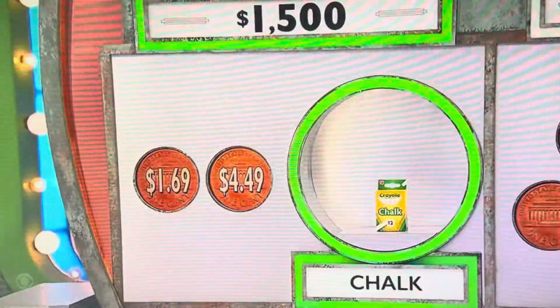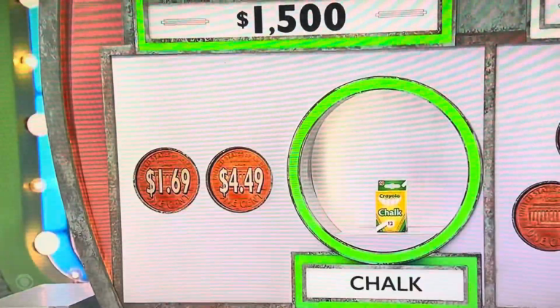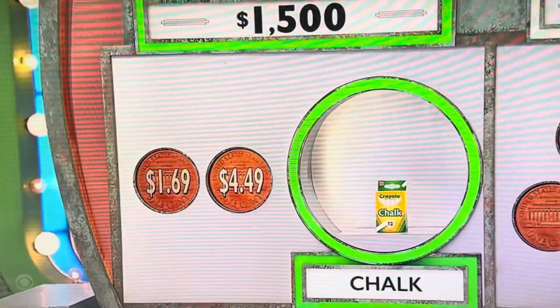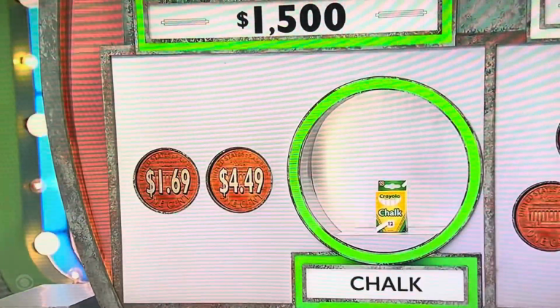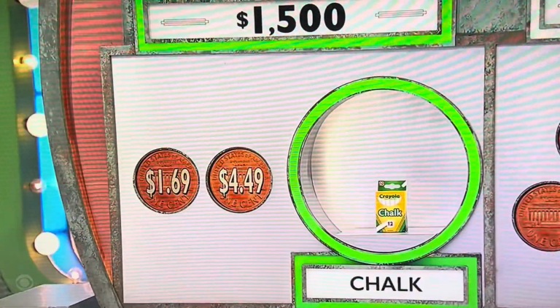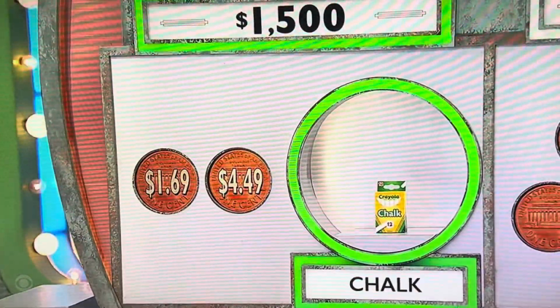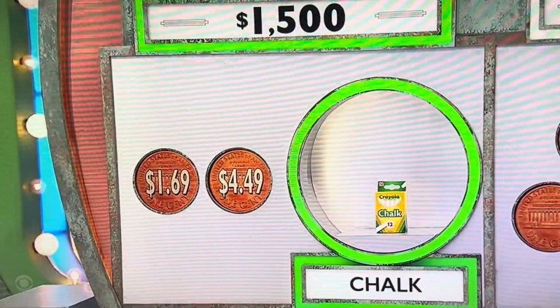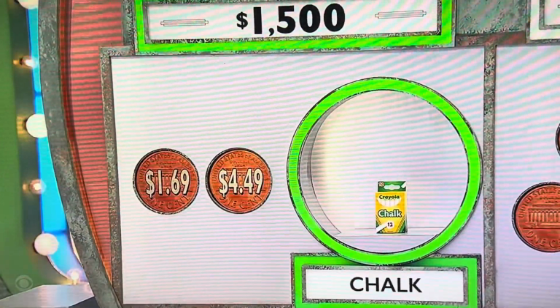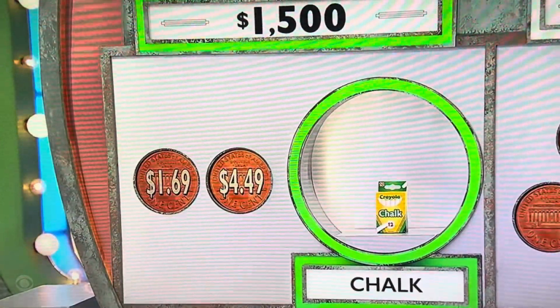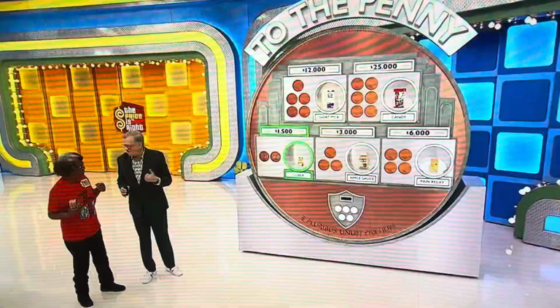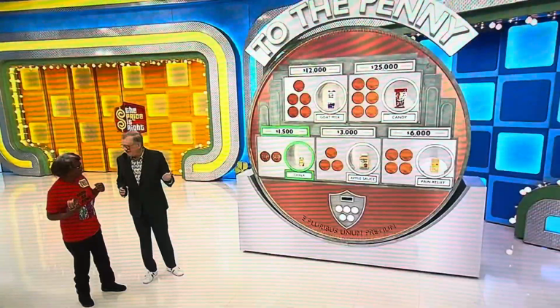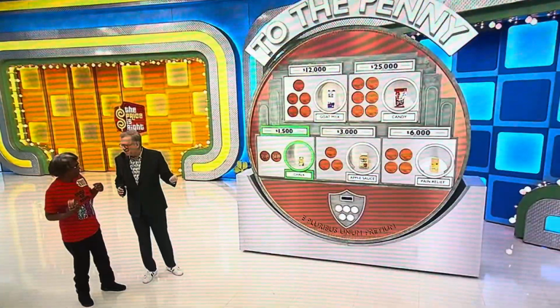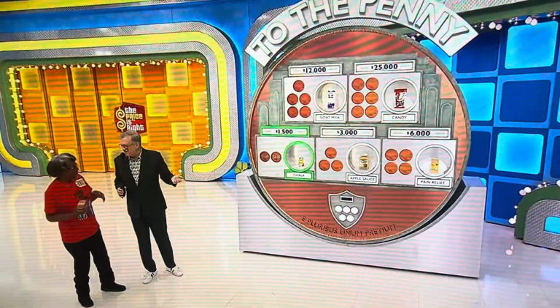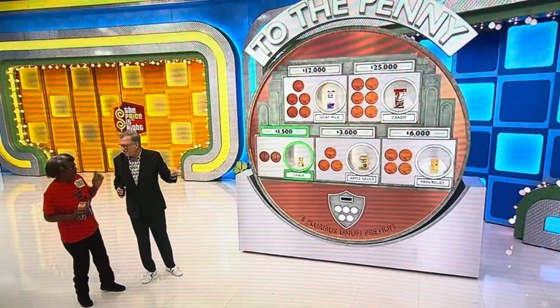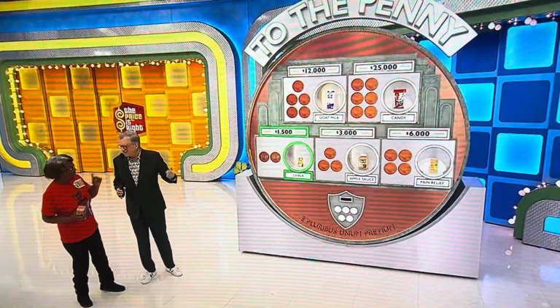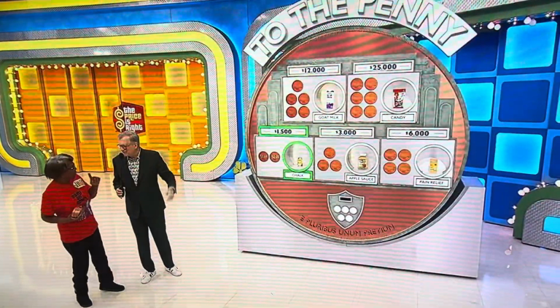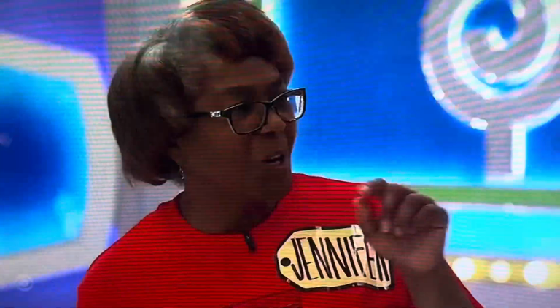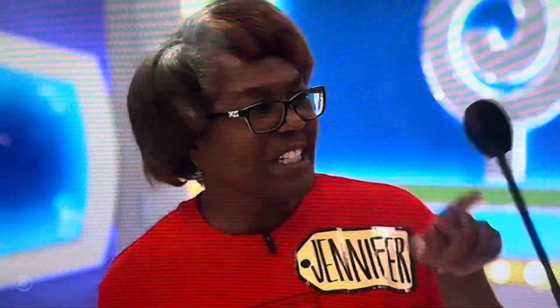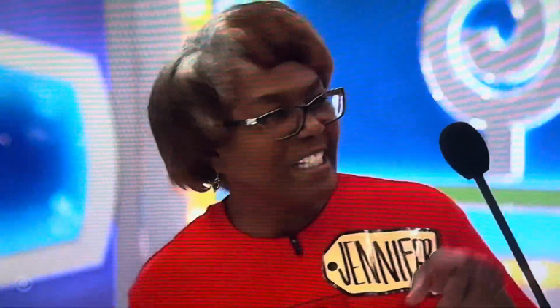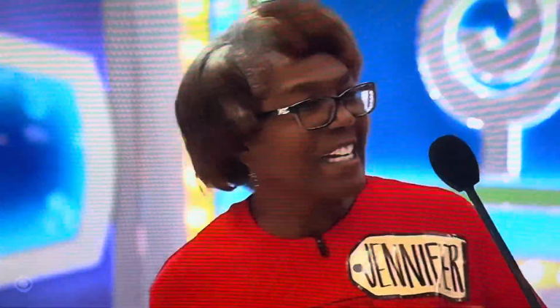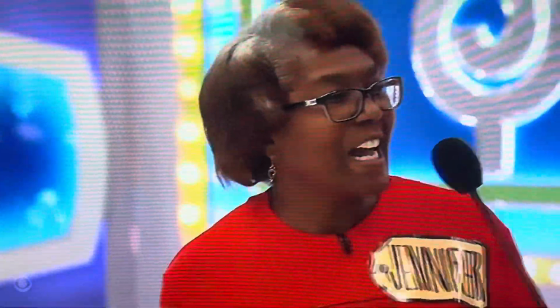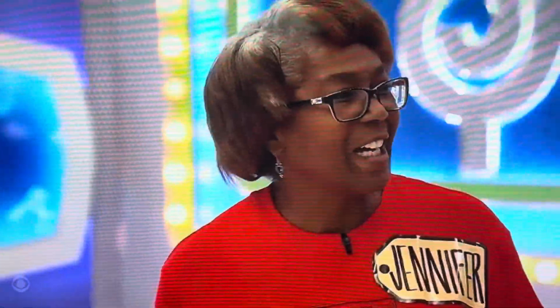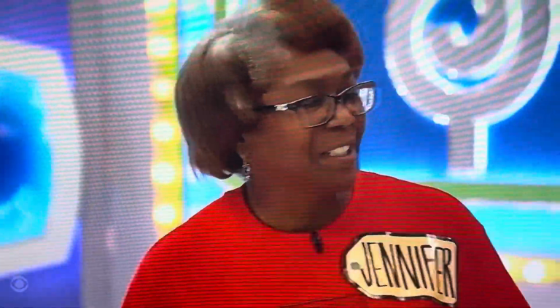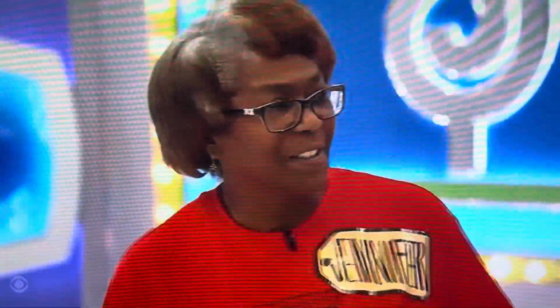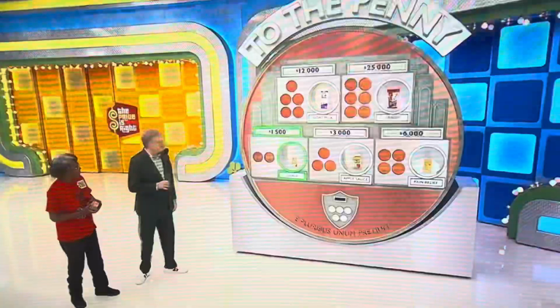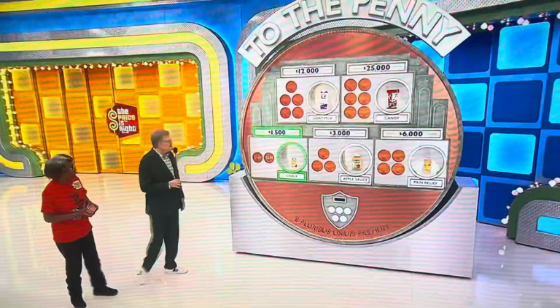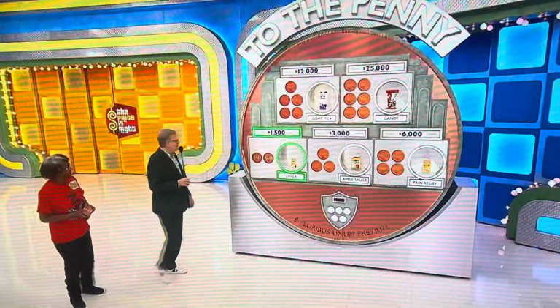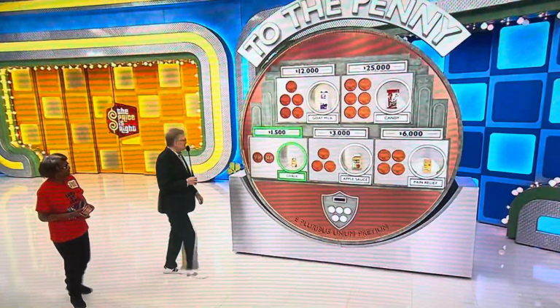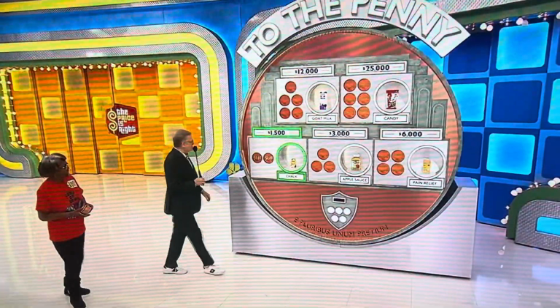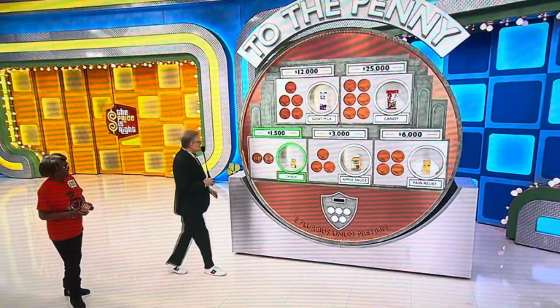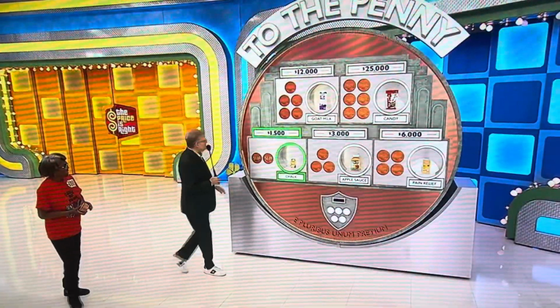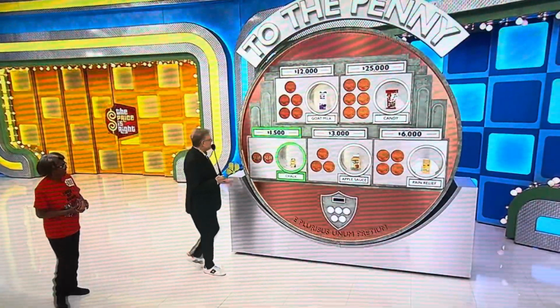How much for the chalk? Do you want to give me a penny or do you want to just tell me? $1.69. $1.69 for the chalk.